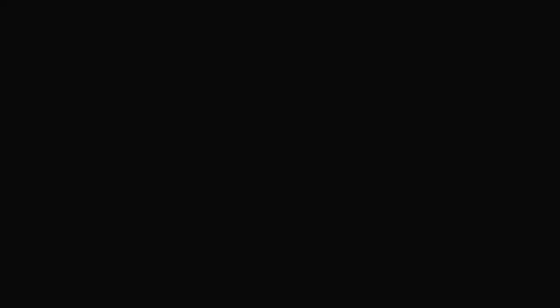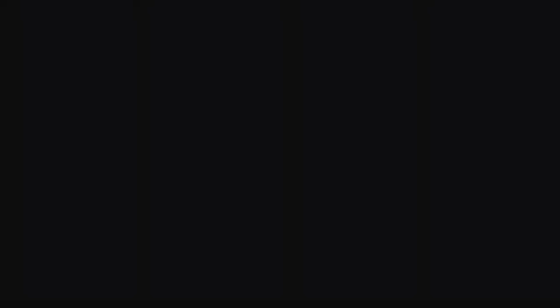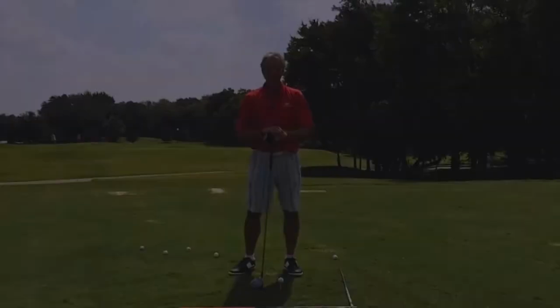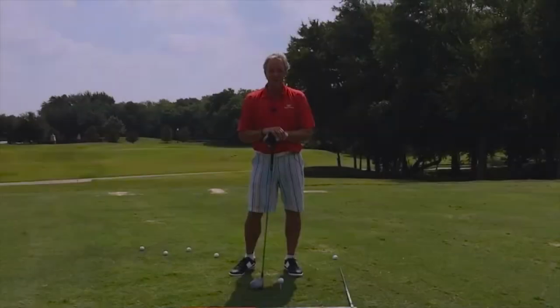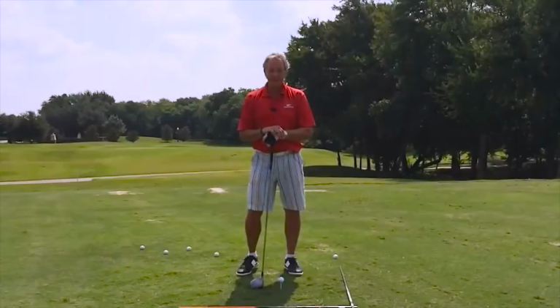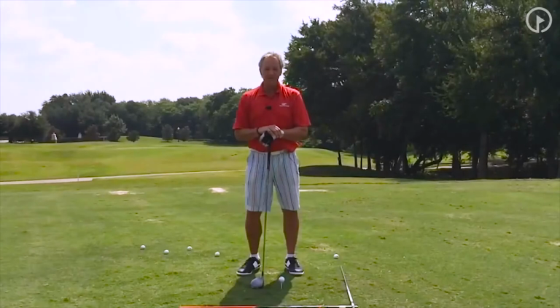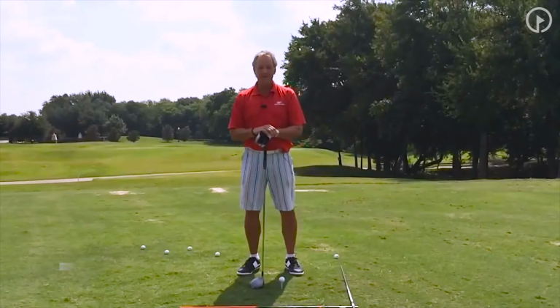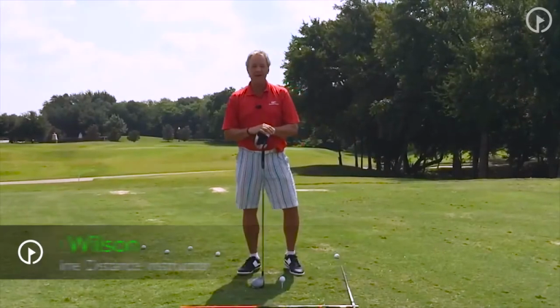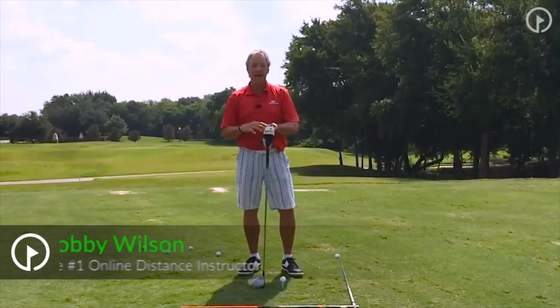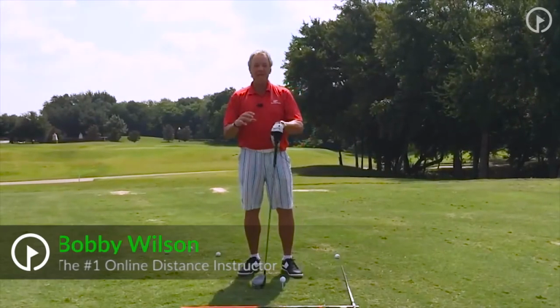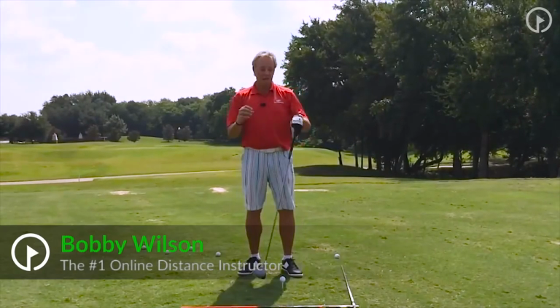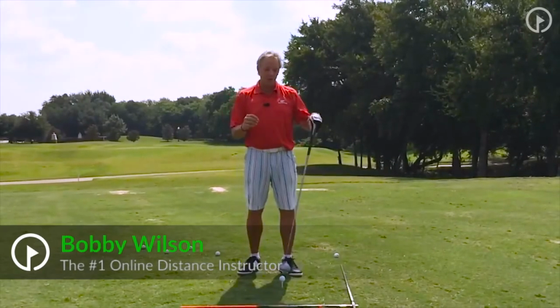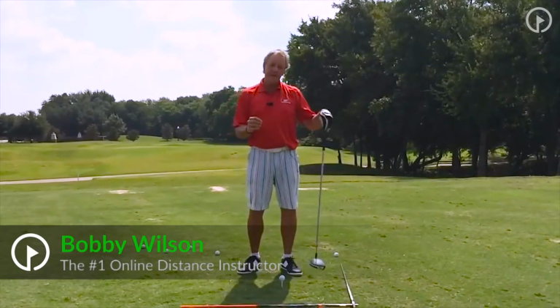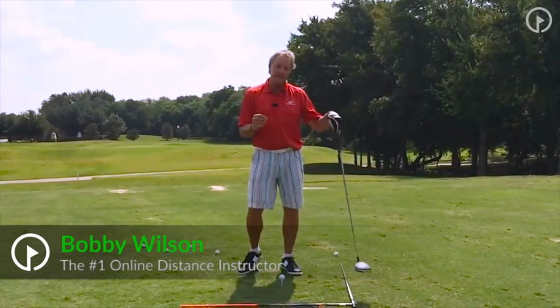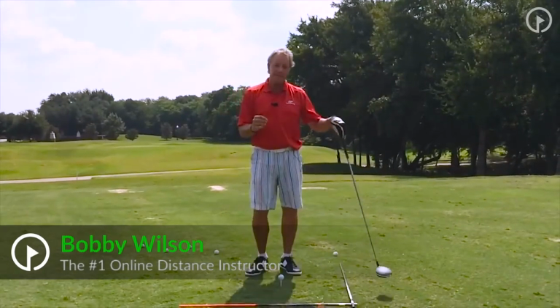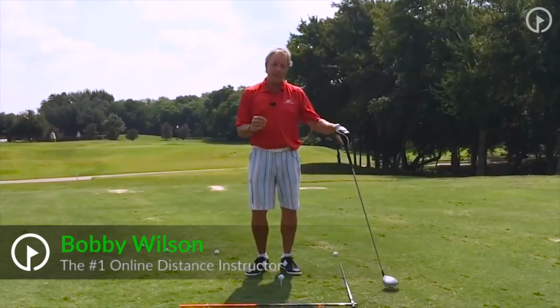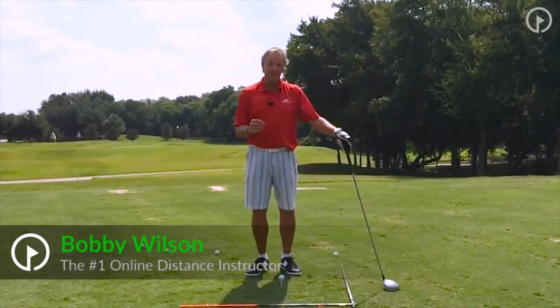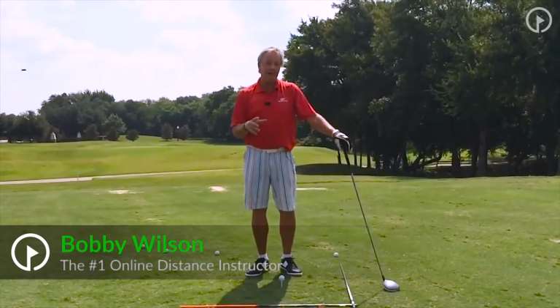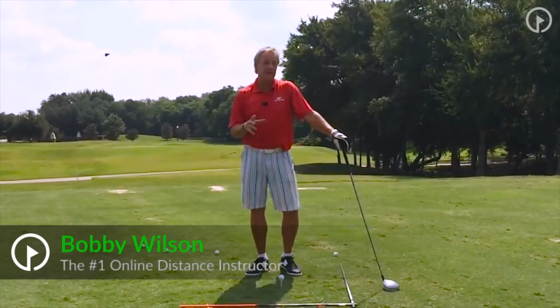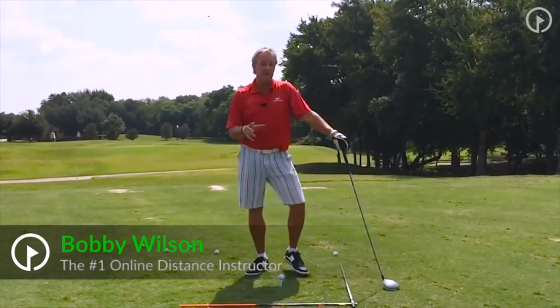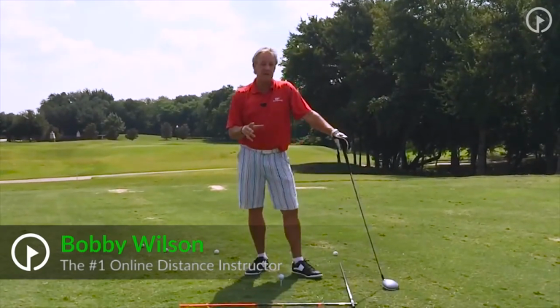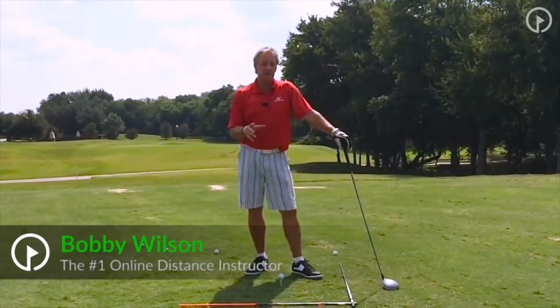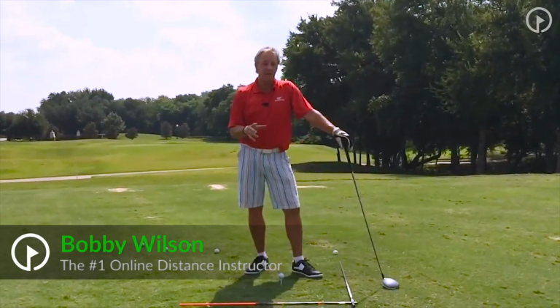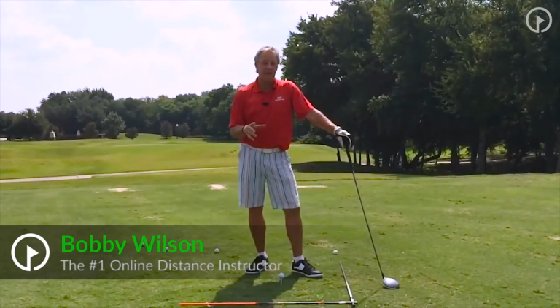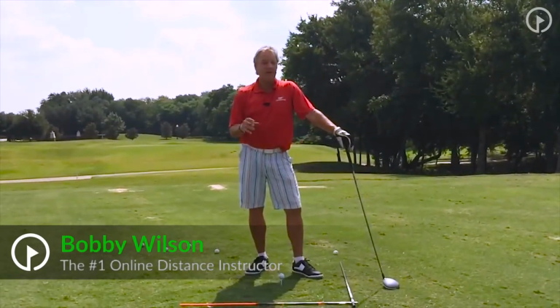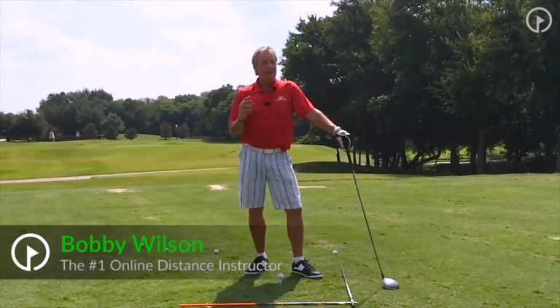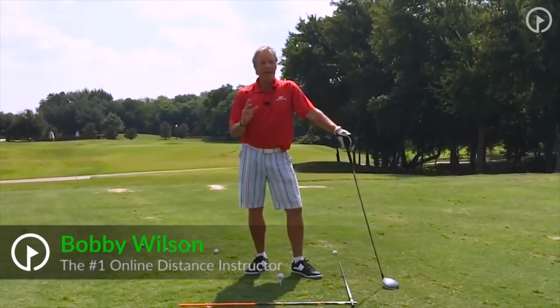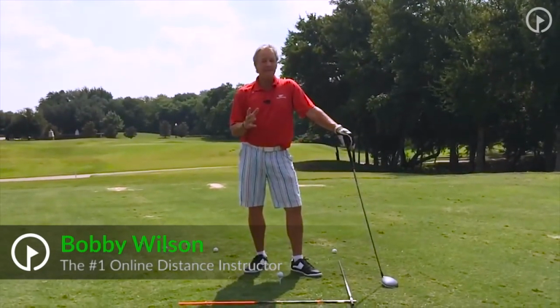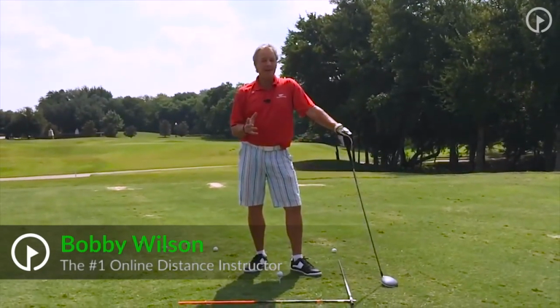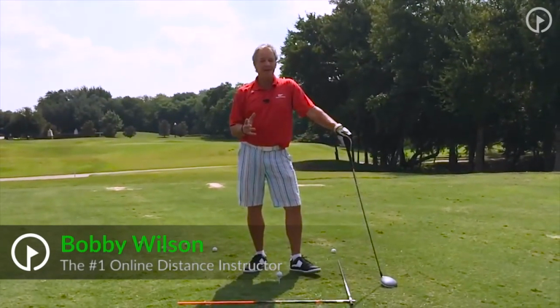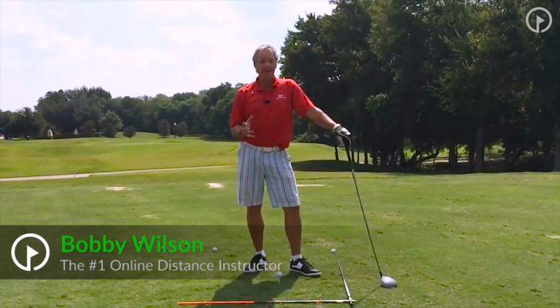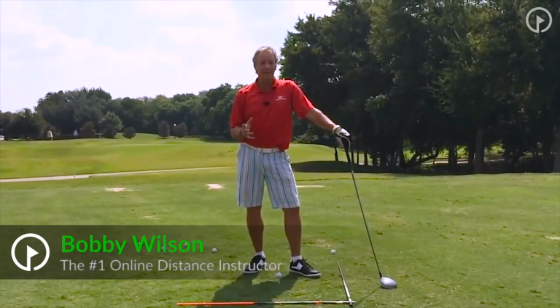Hi, Bobby Wilson here, and I've got a great tip for you about extension in your swing, but I have to make a comment.